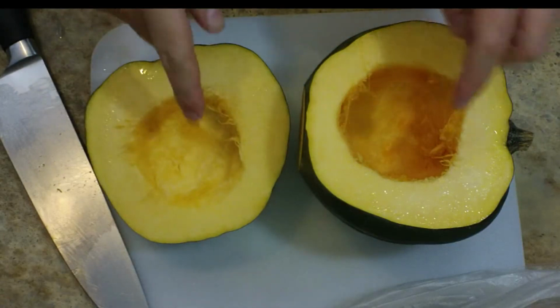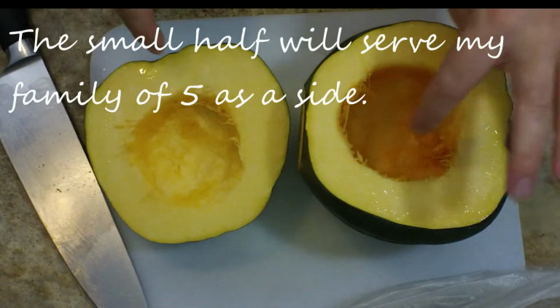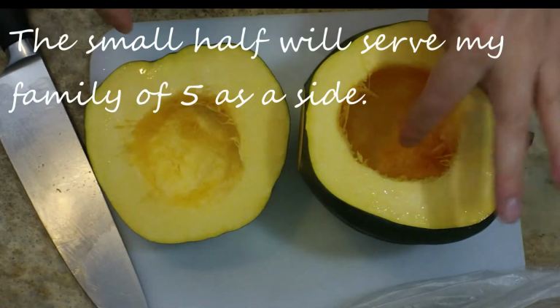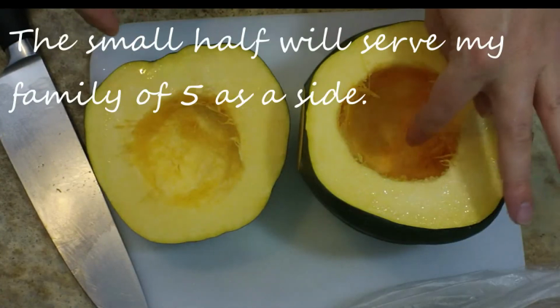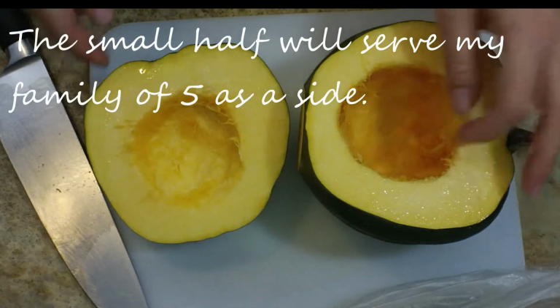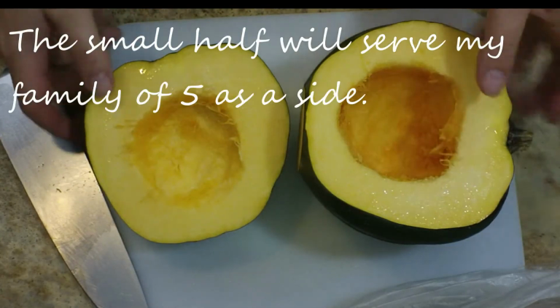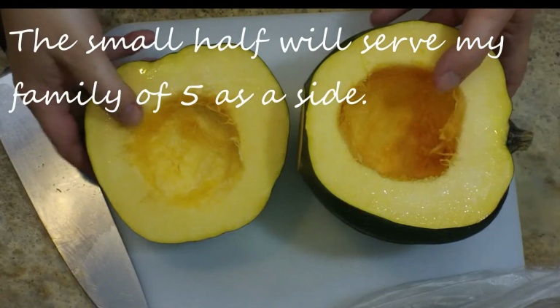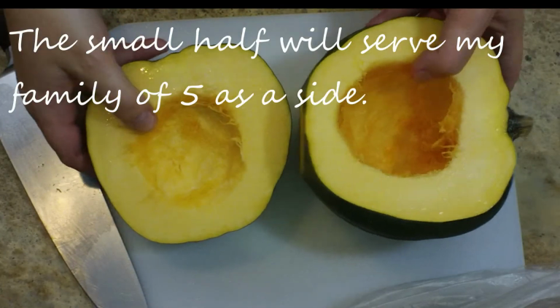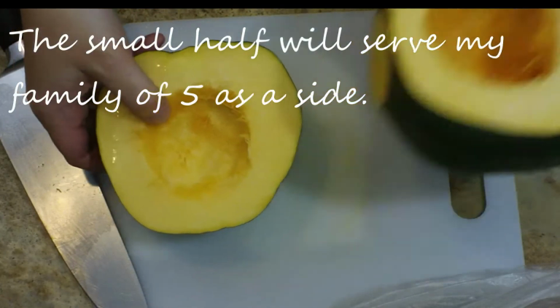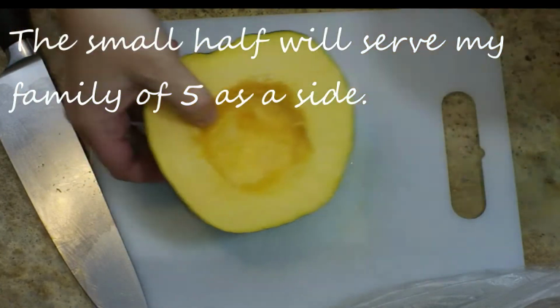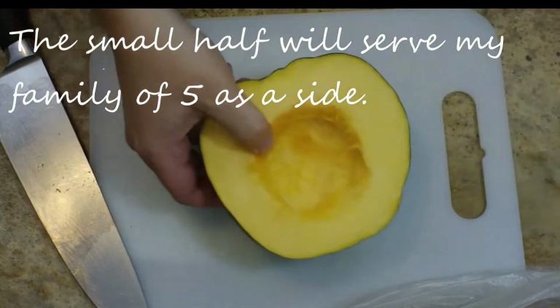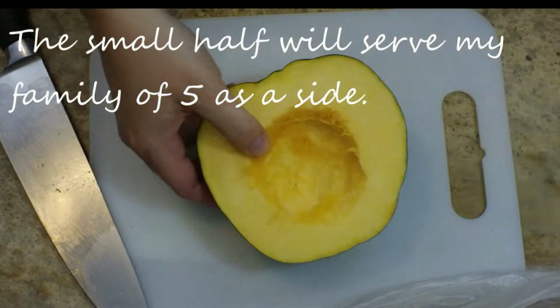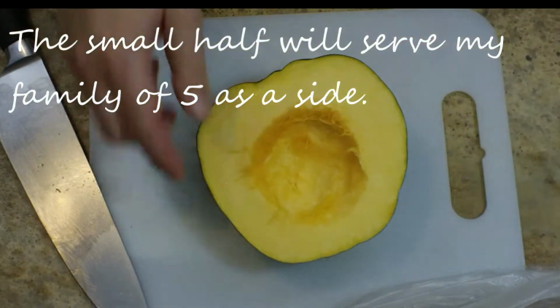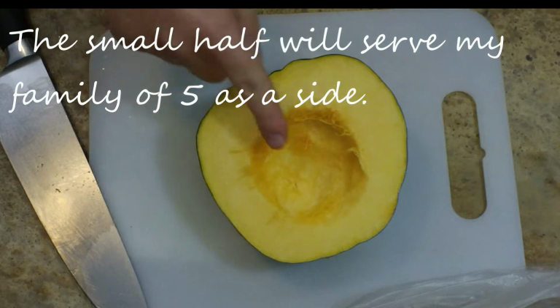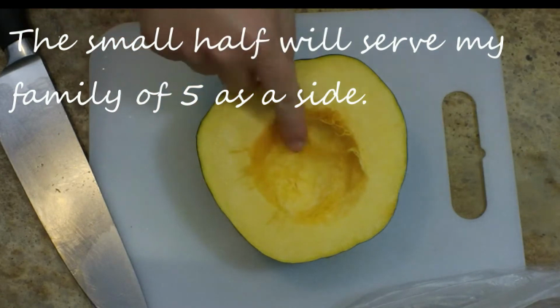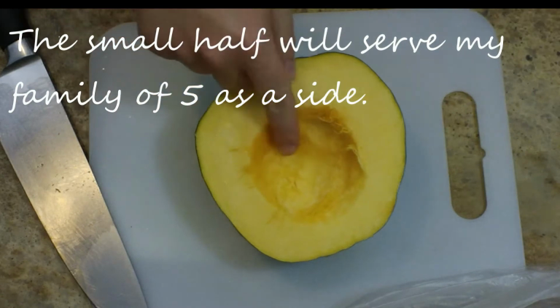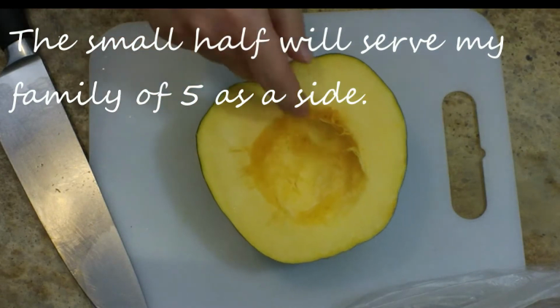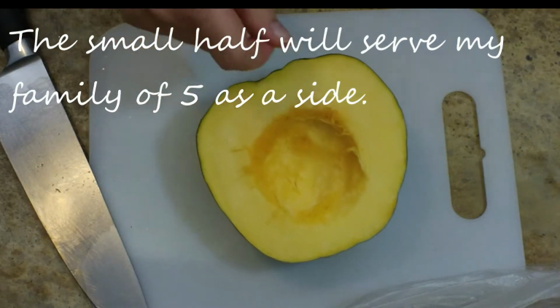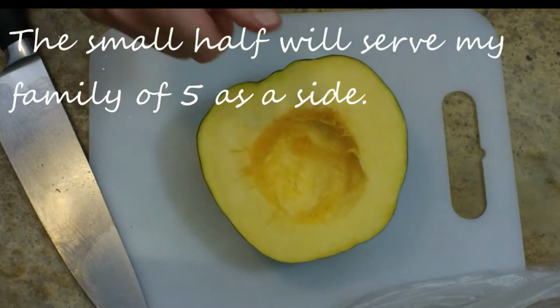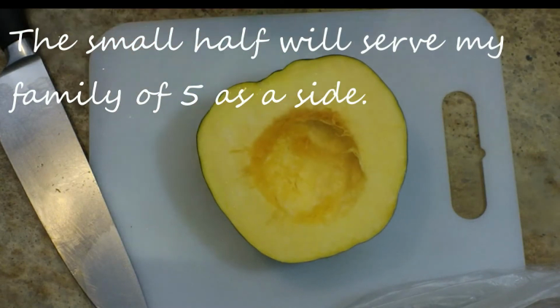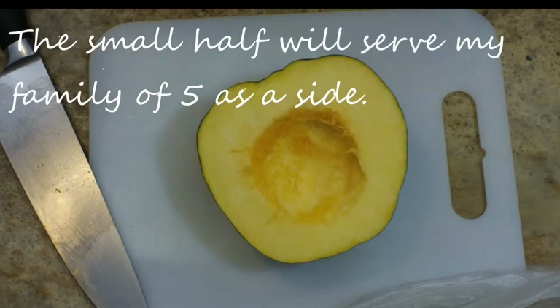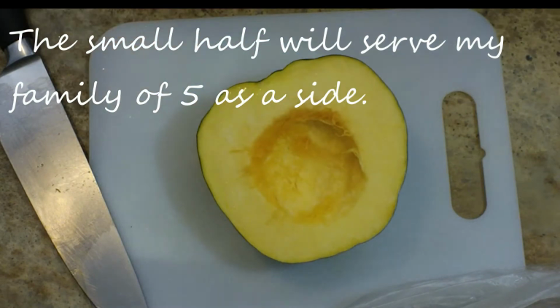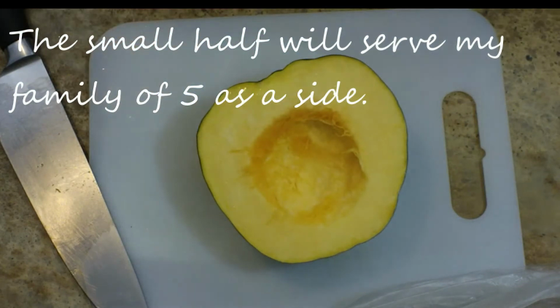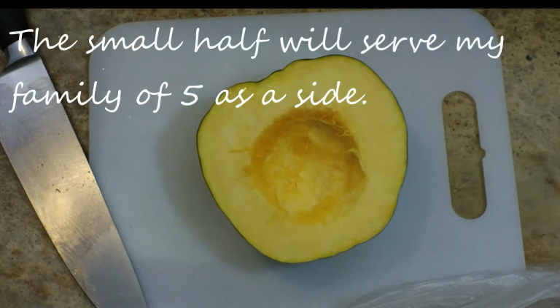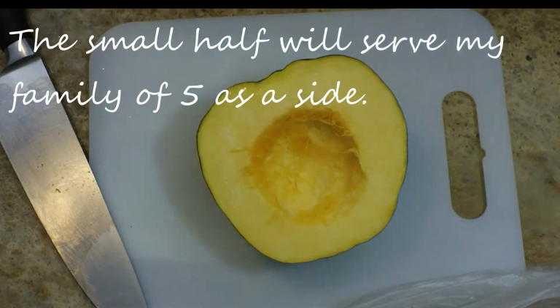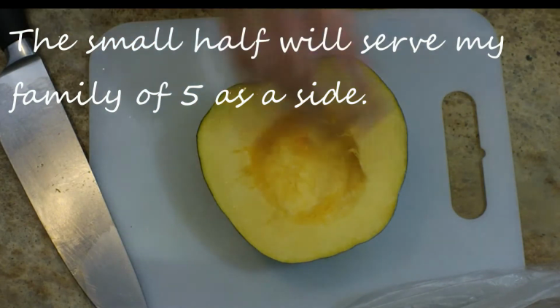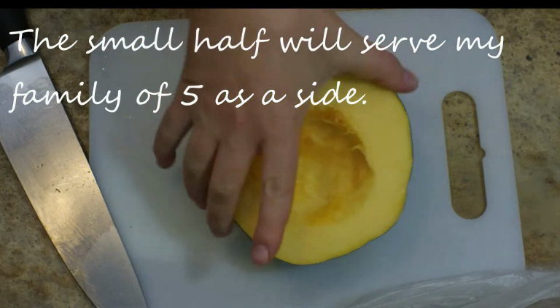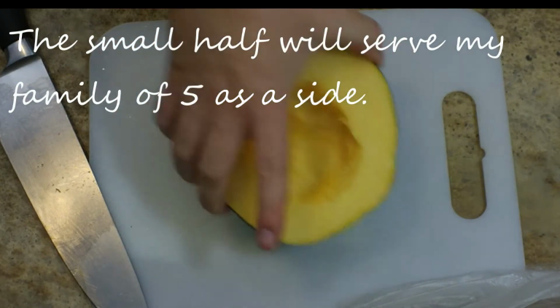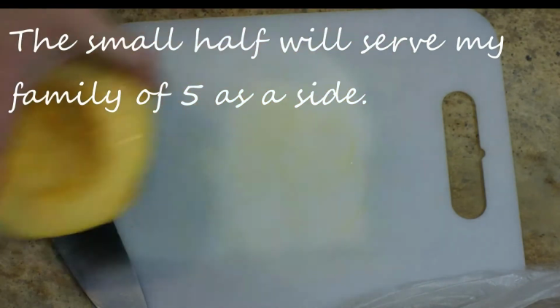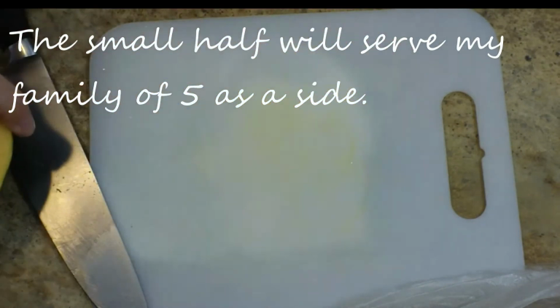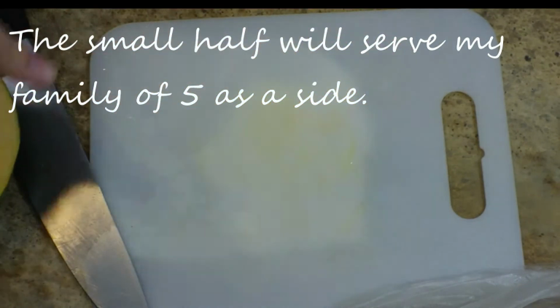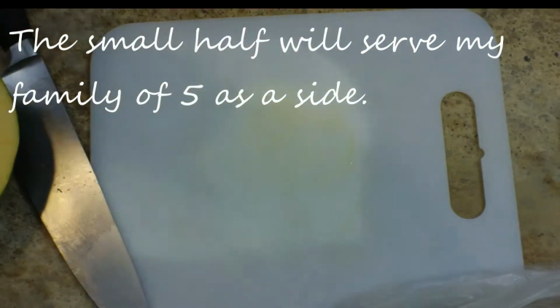Remove the seeds, roast them if you want to, and then I'm going to set this to the side. This is the one that I'll be using tonight.